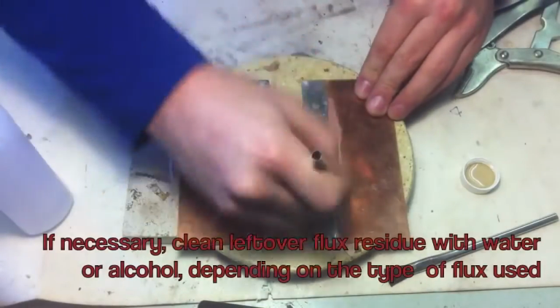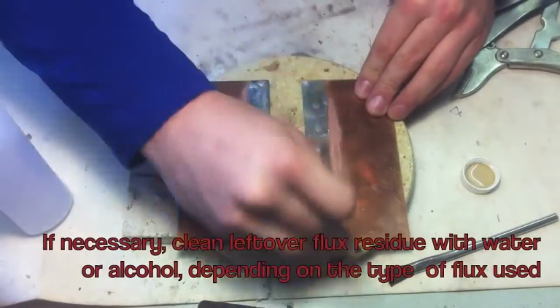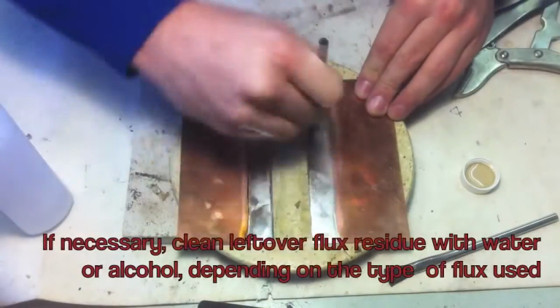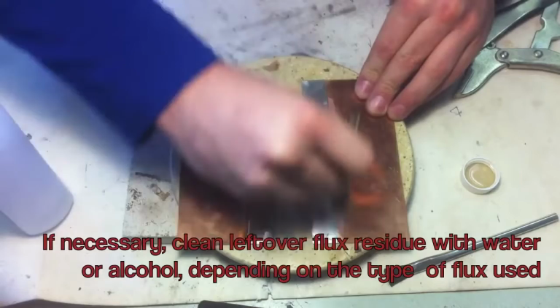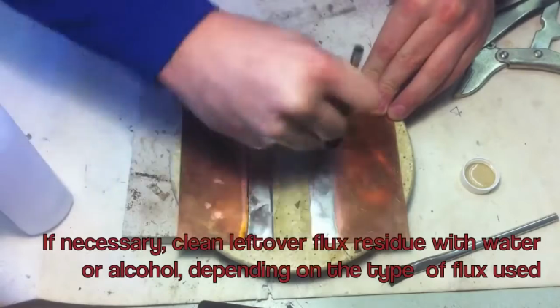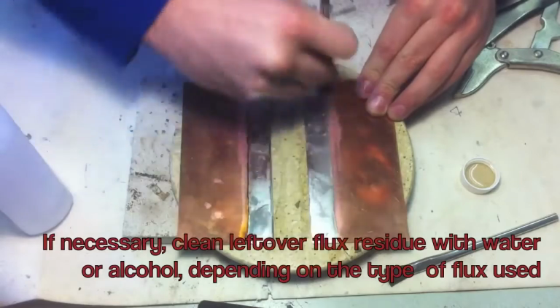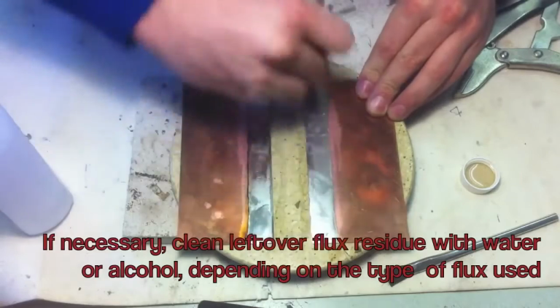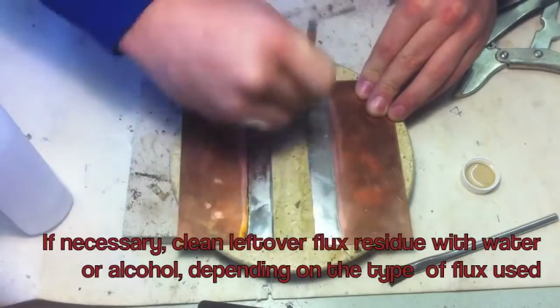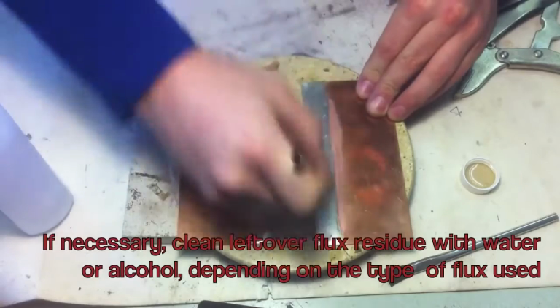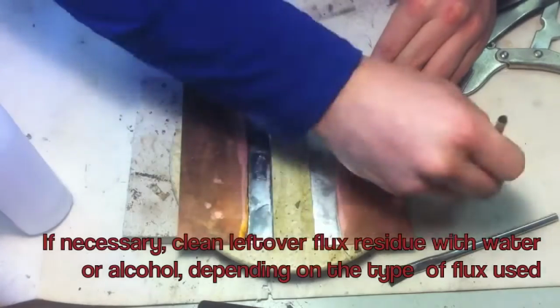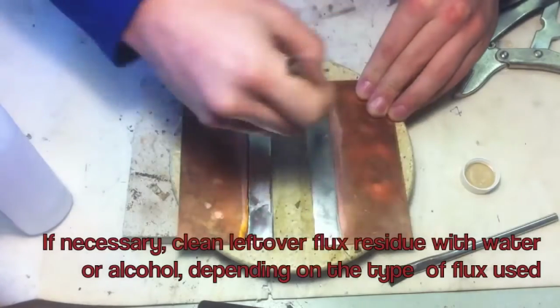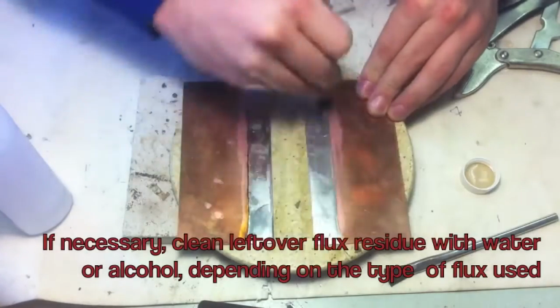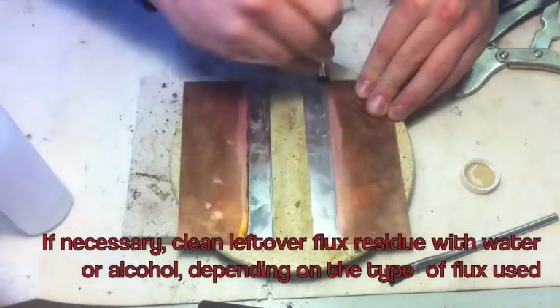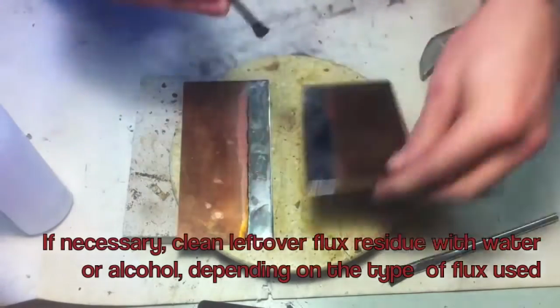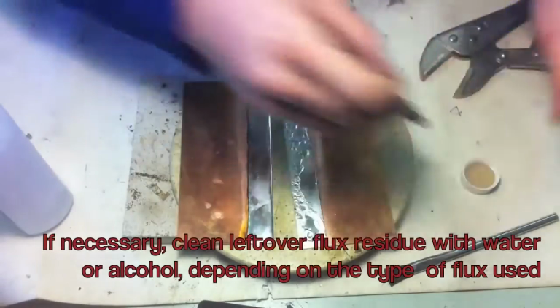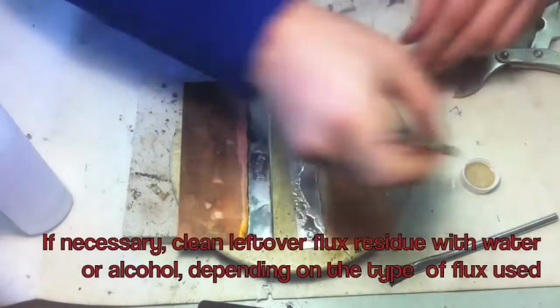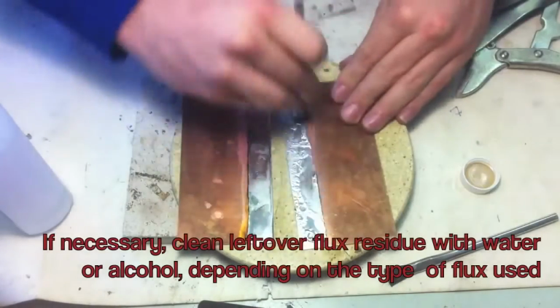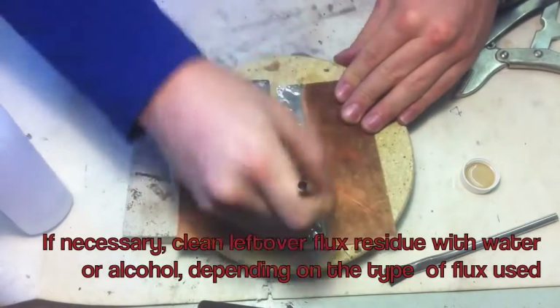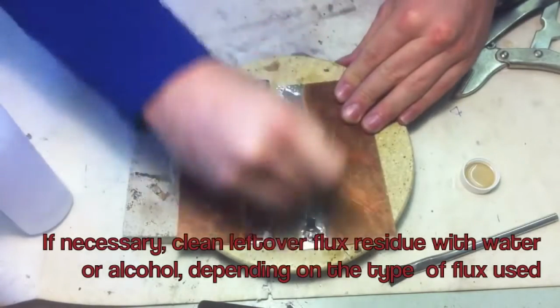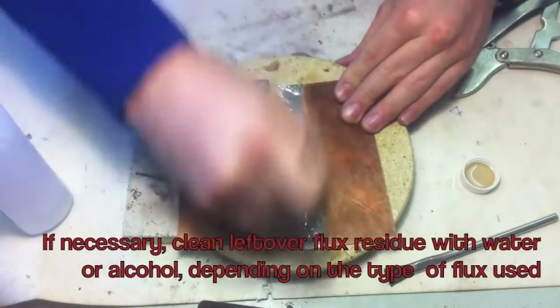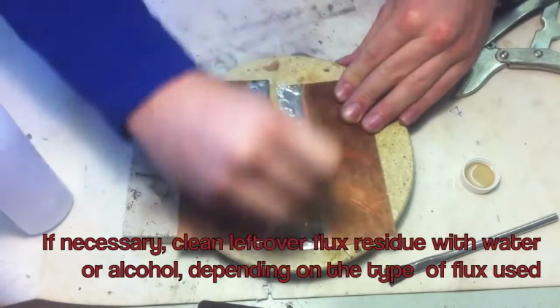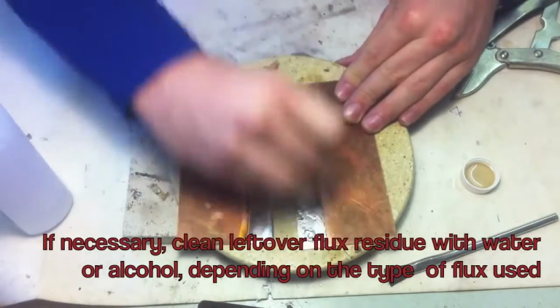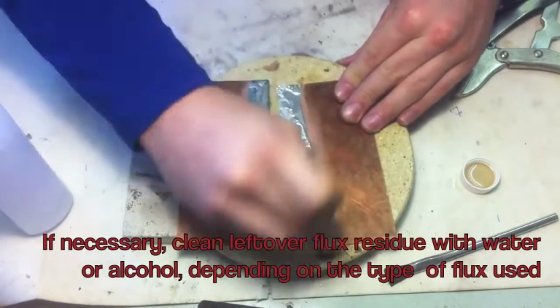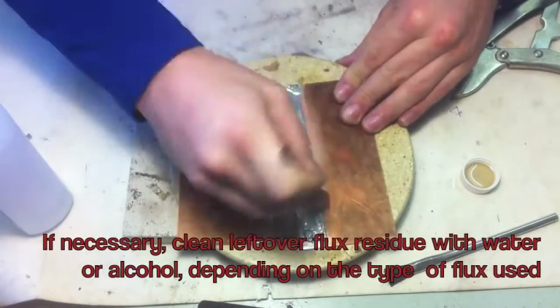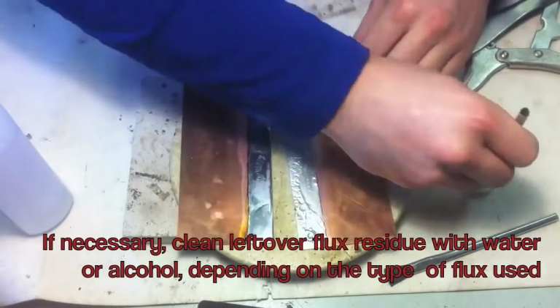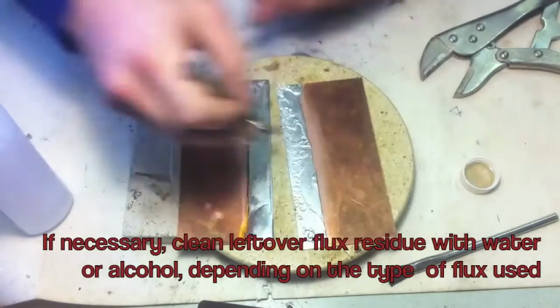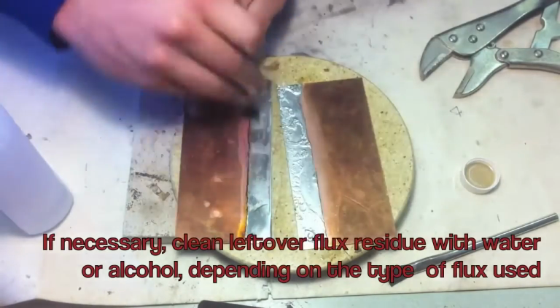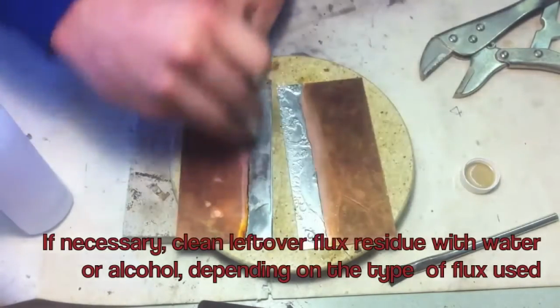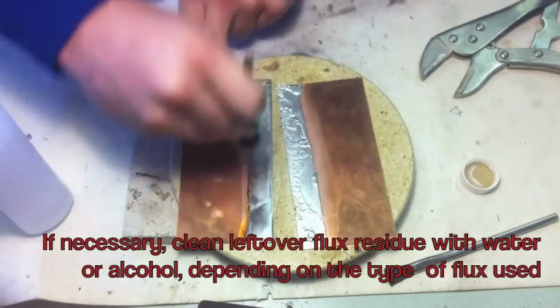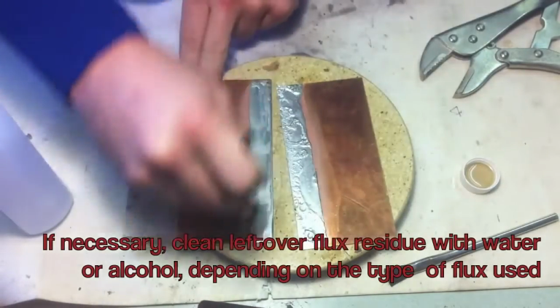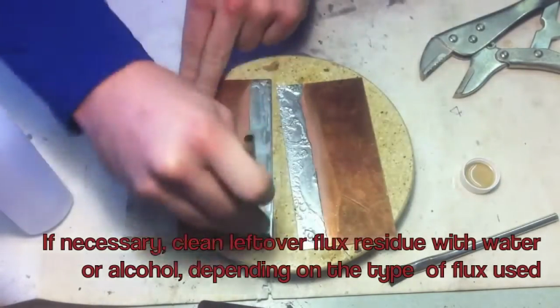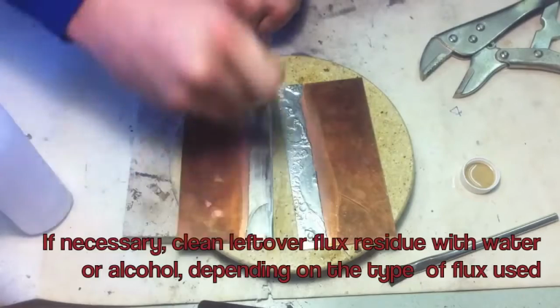If necessary, clean the leftover flux residue with water or alcohol depending on the type of flux you have used.